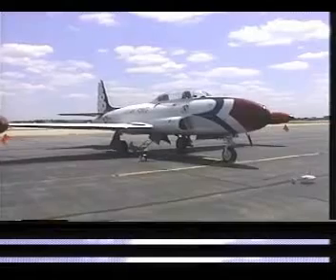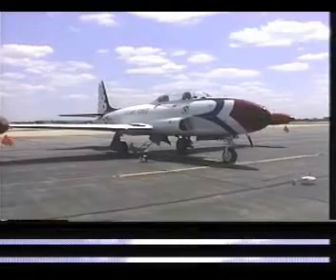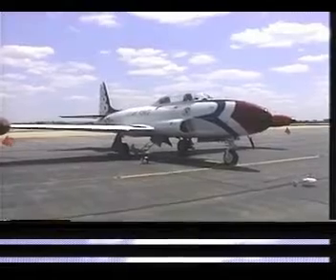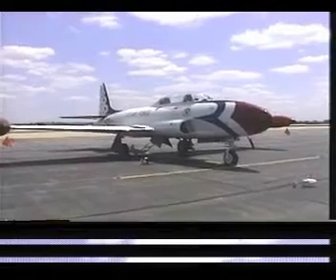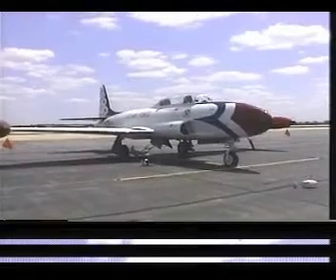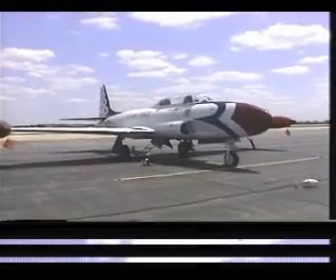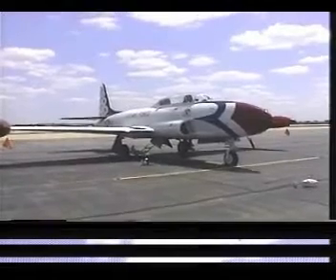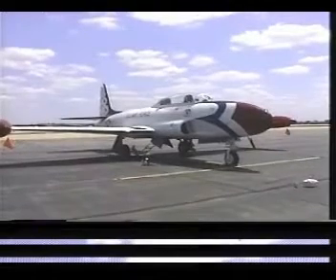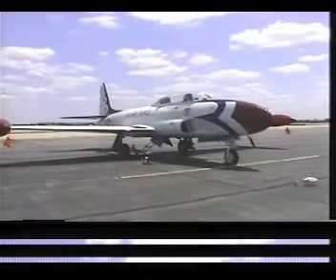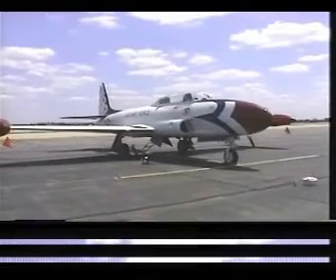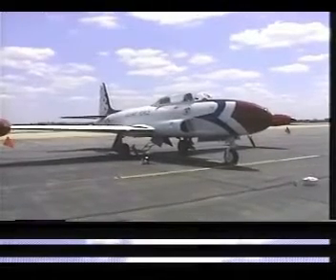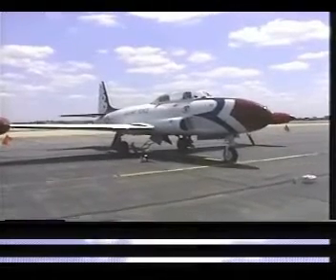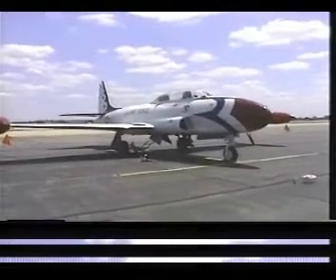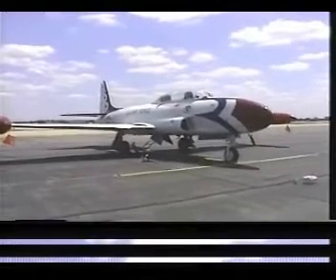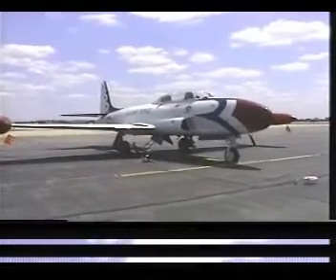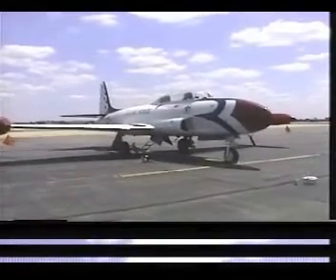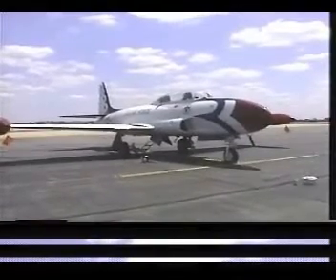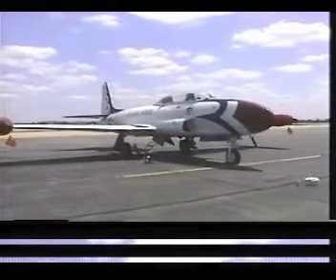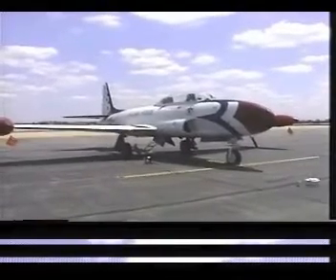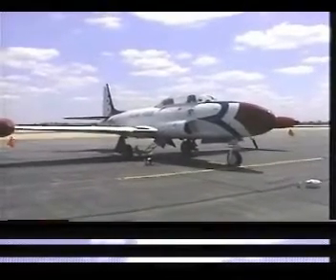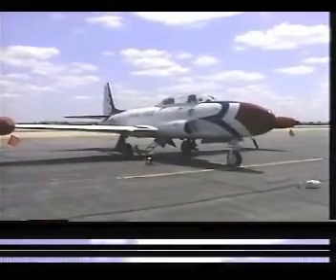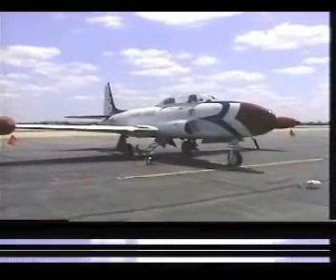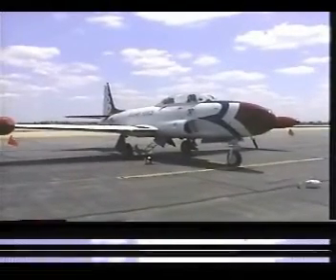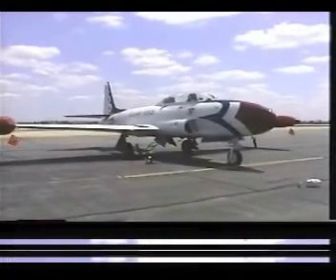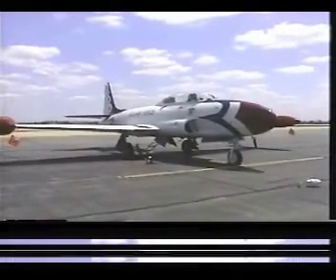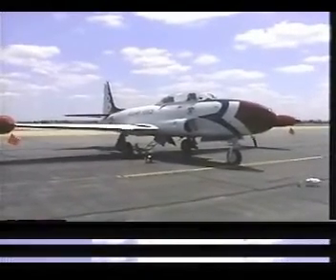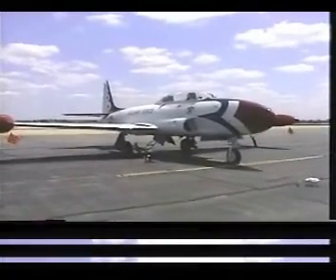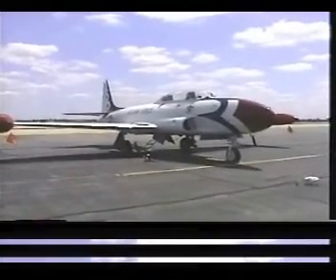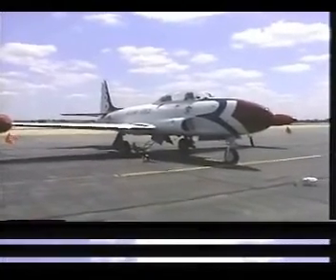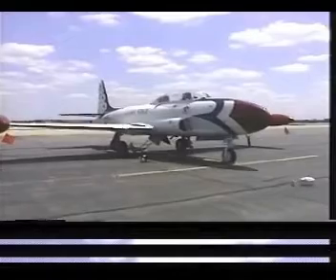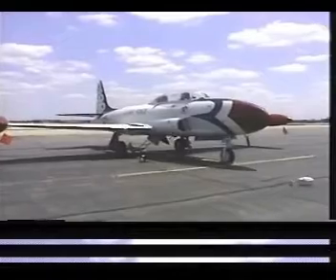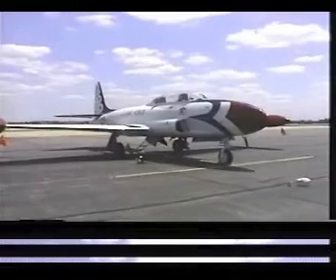T-33, serial number 231, November 36 Tango Hotel.